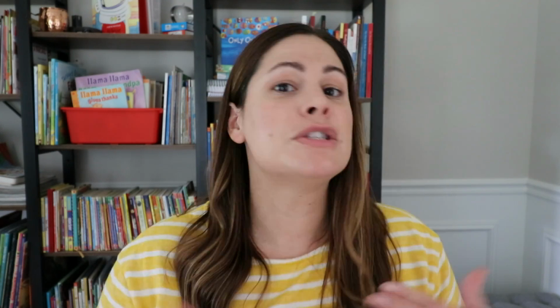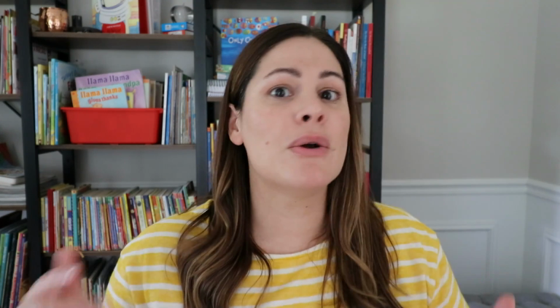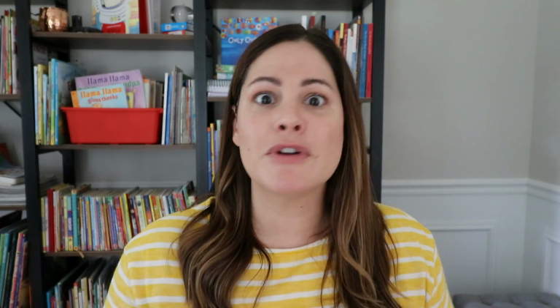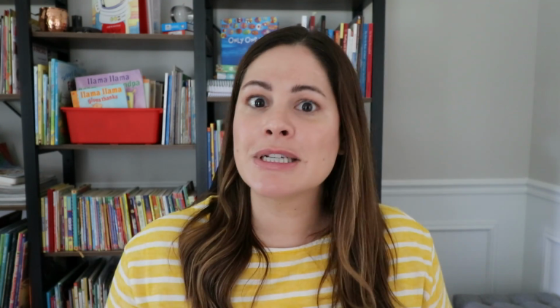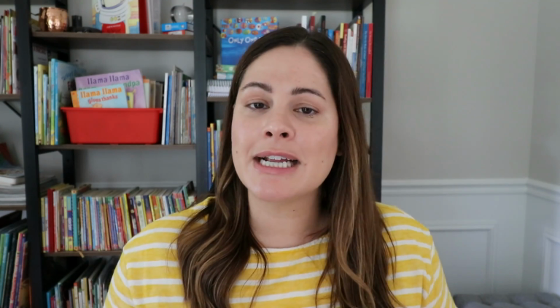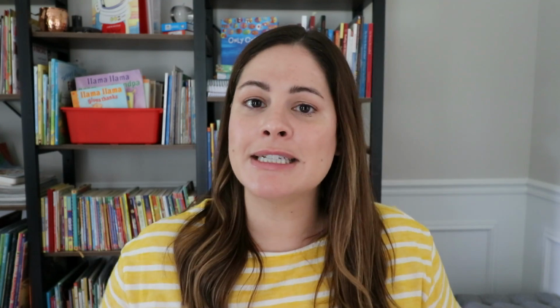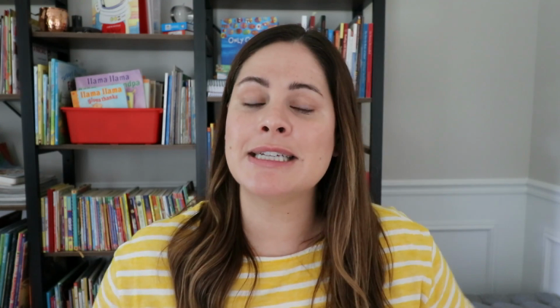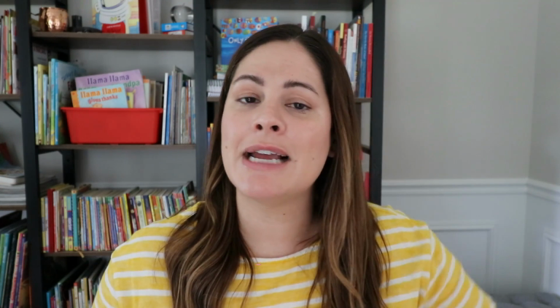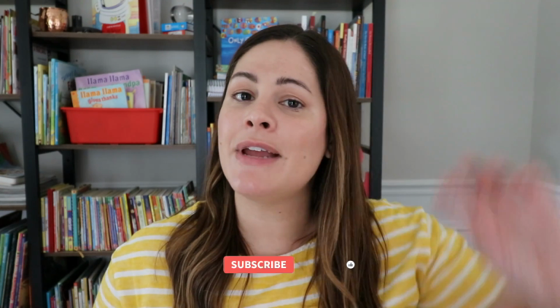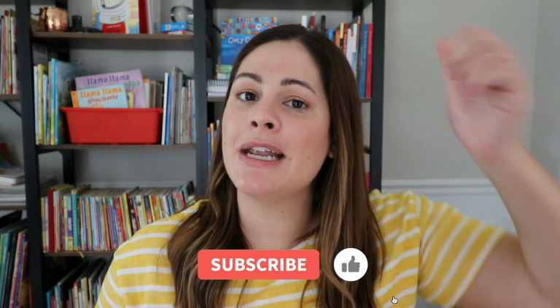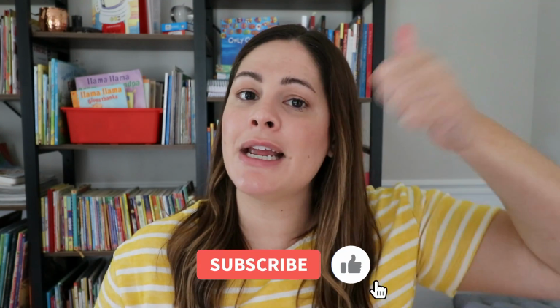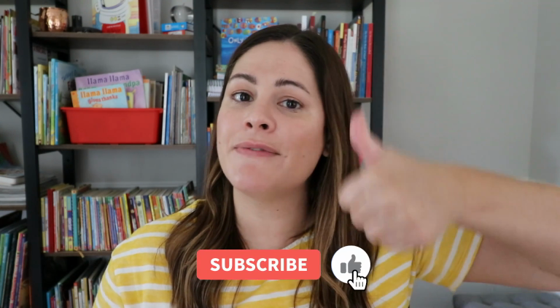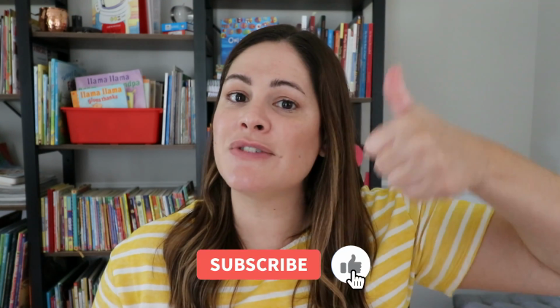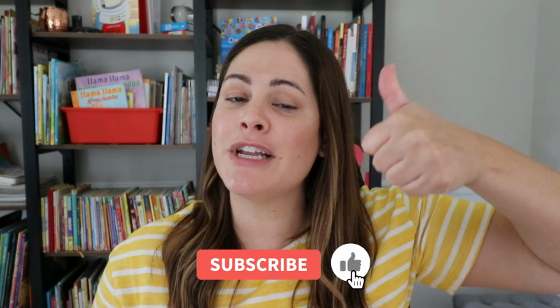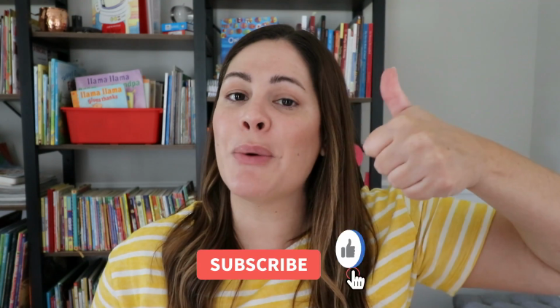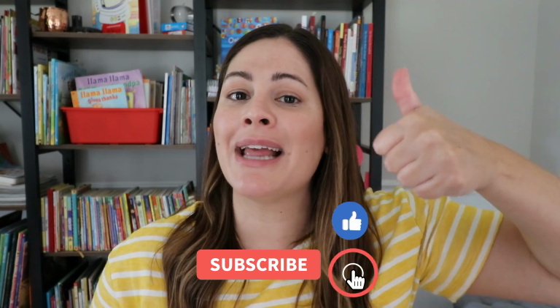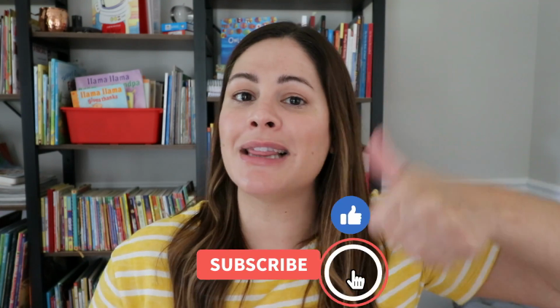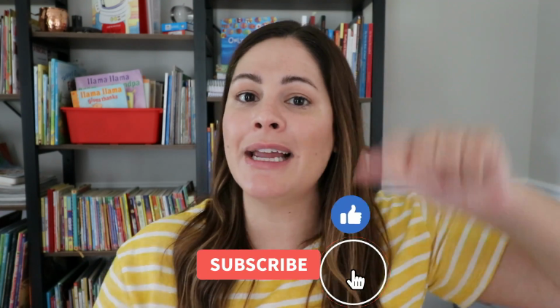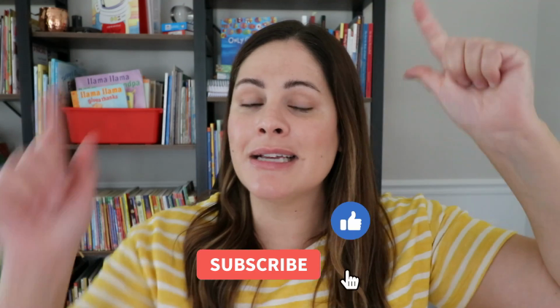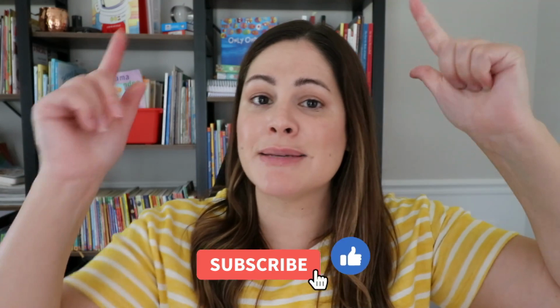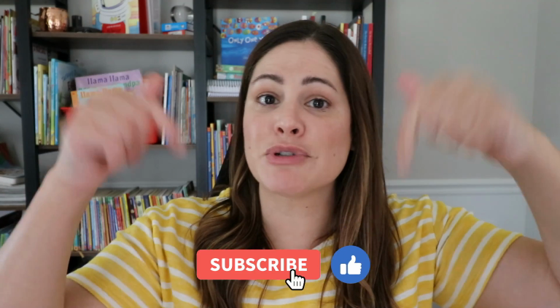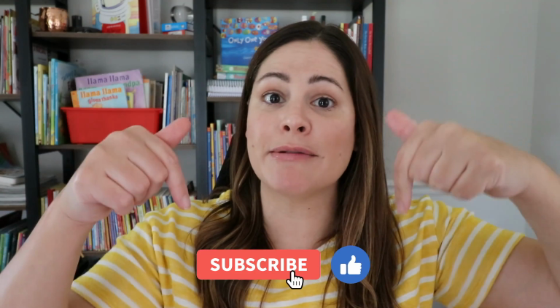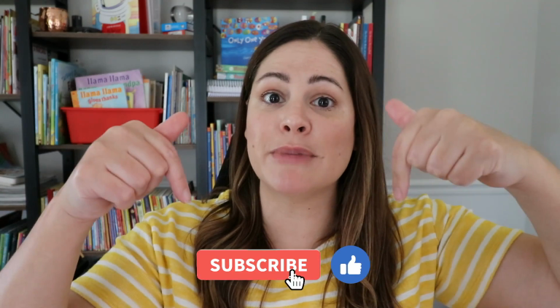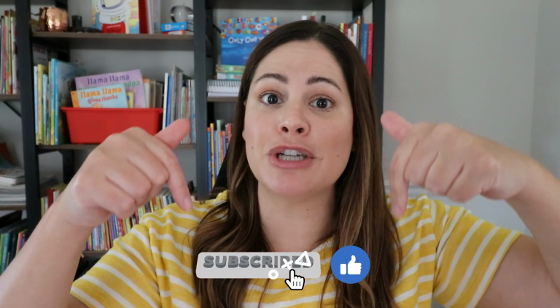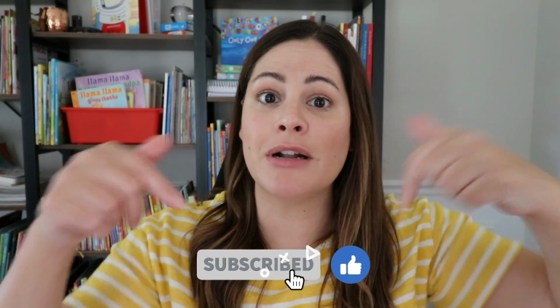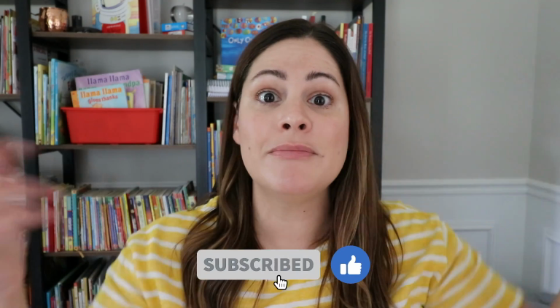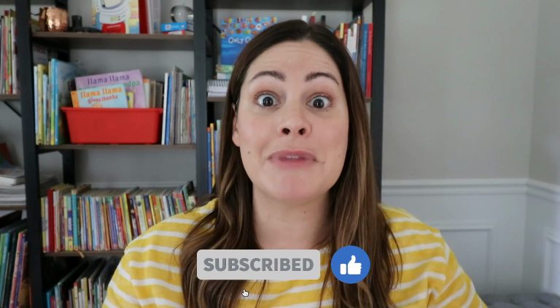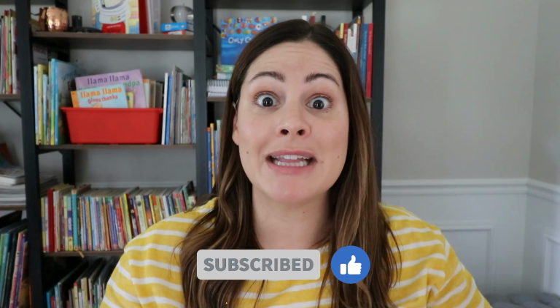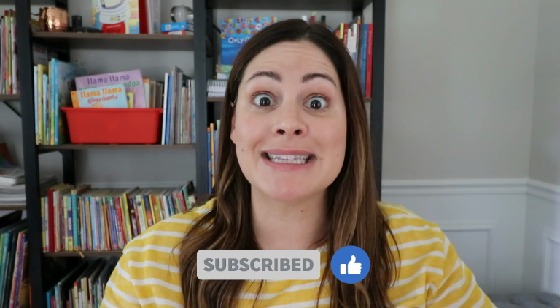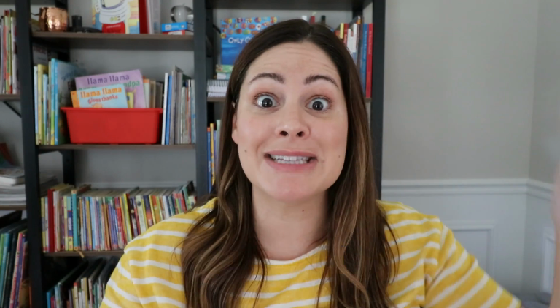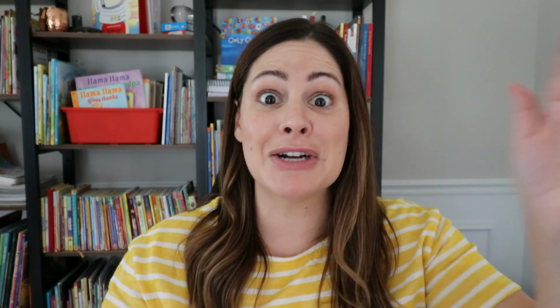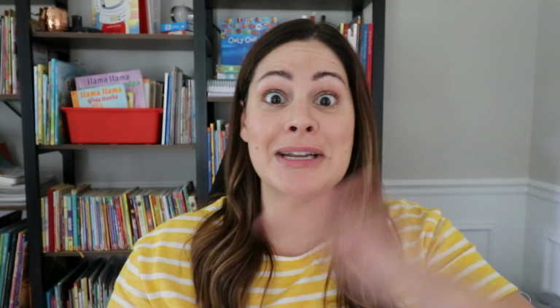So if you're excited to dive in, give this video a like, subscribe to my channel, and let's get started.